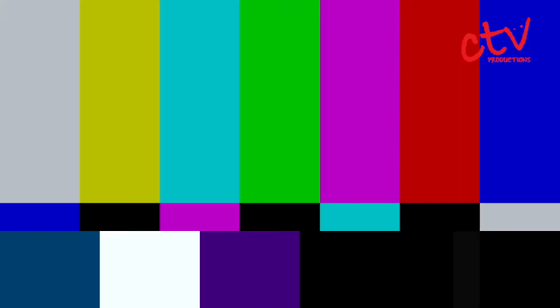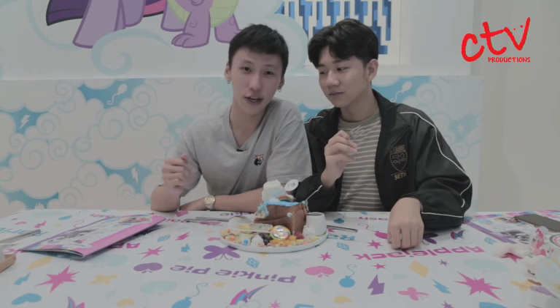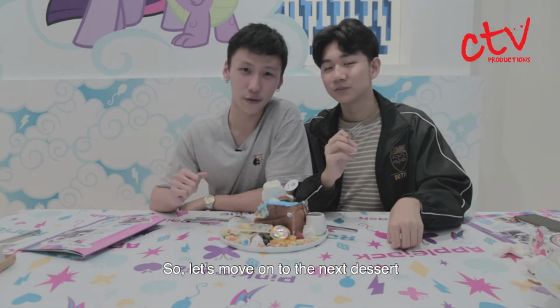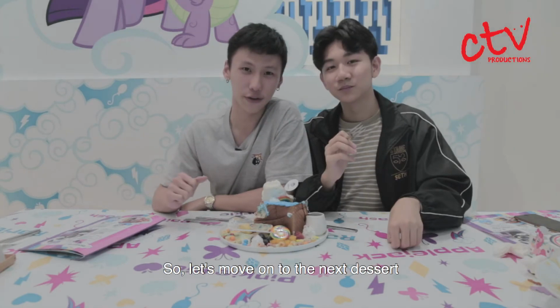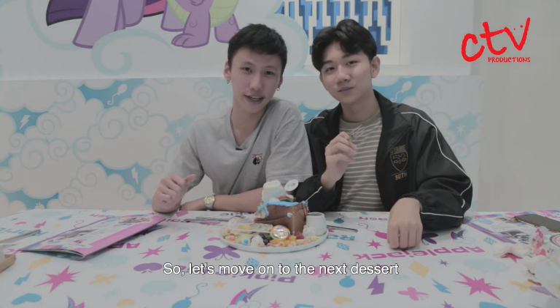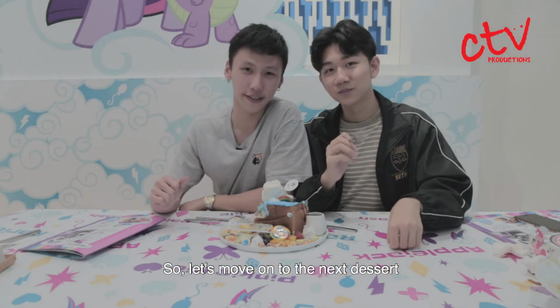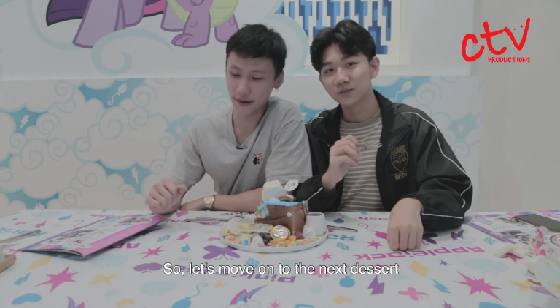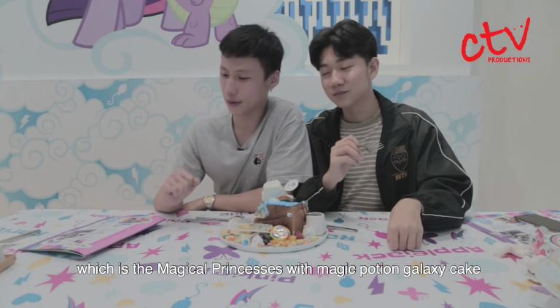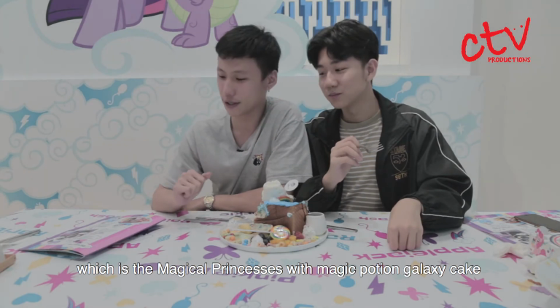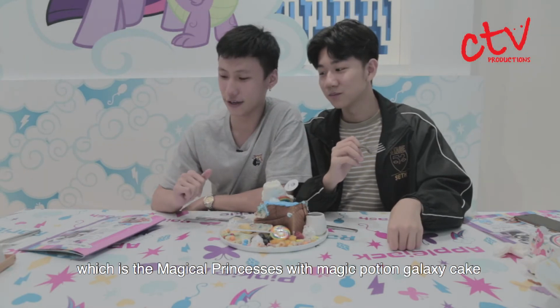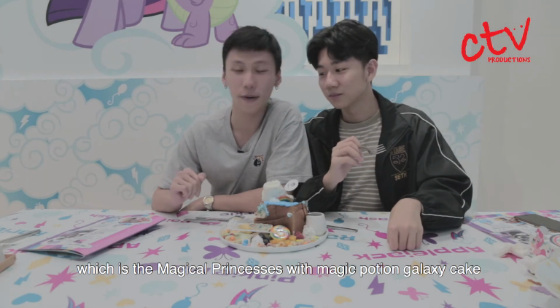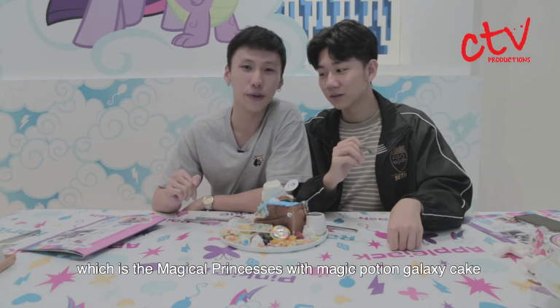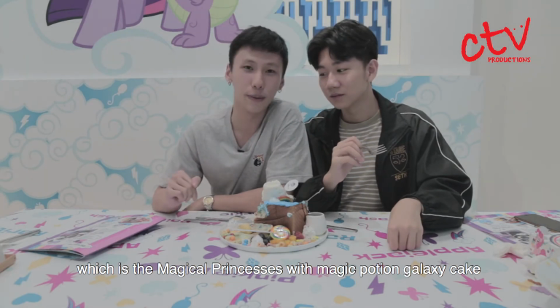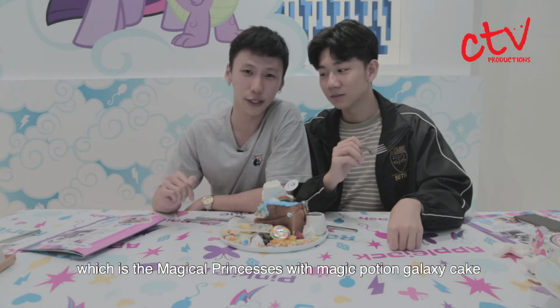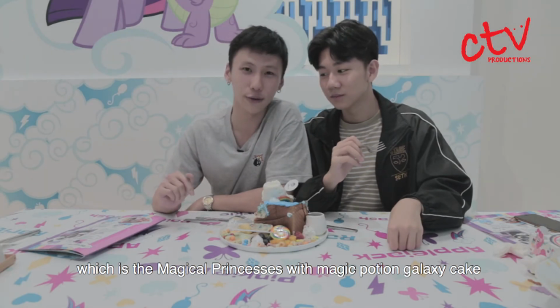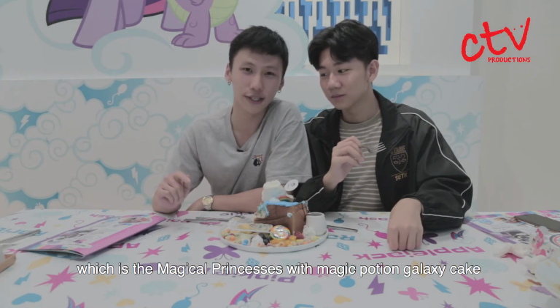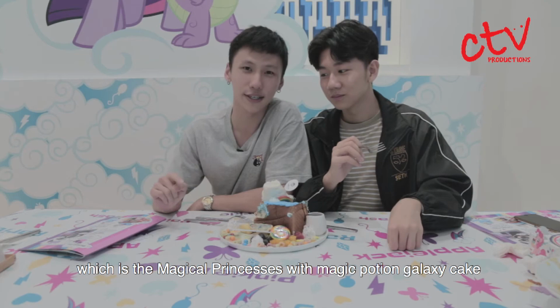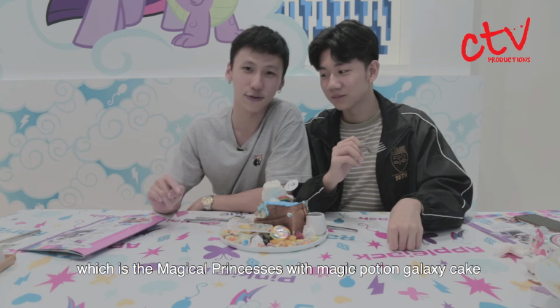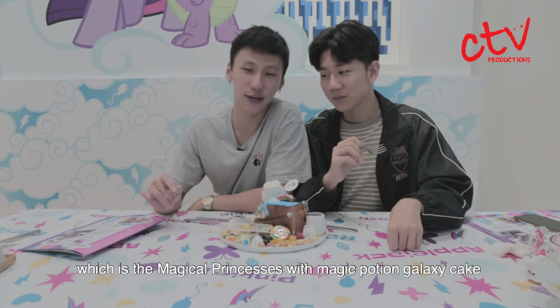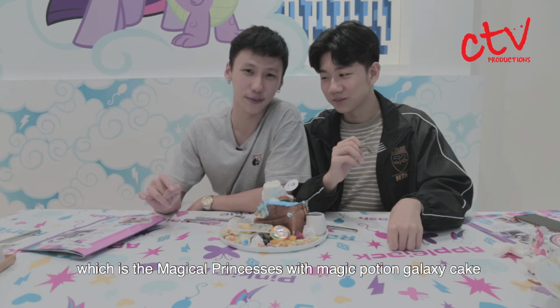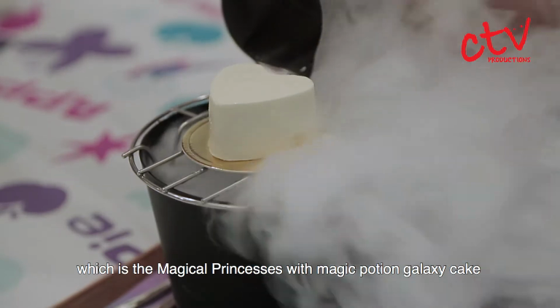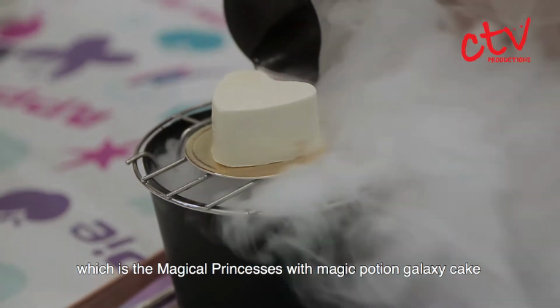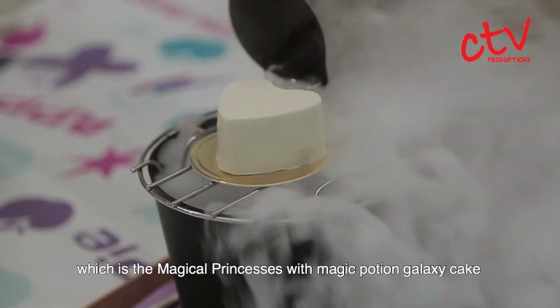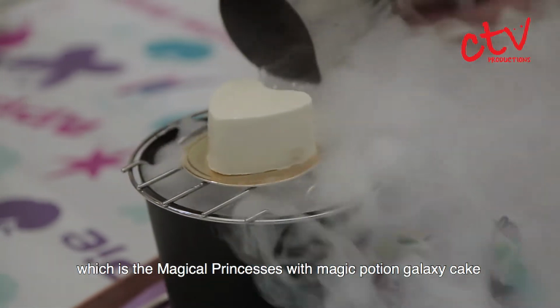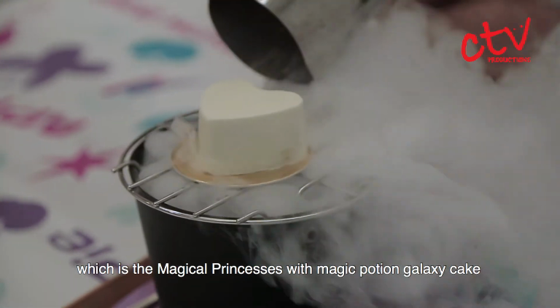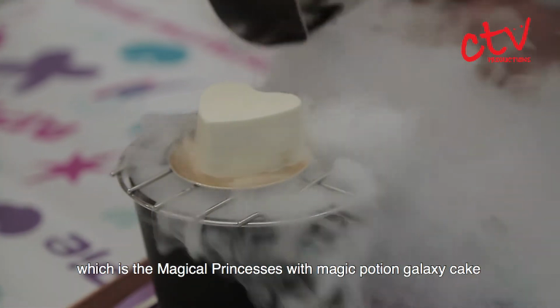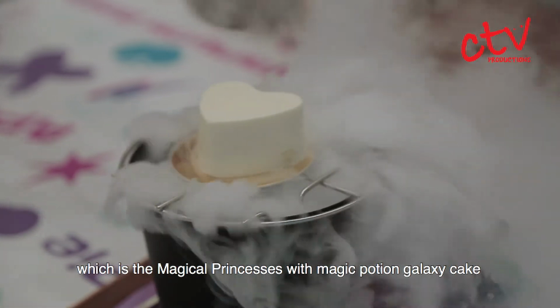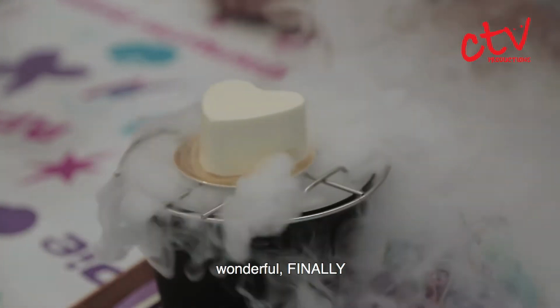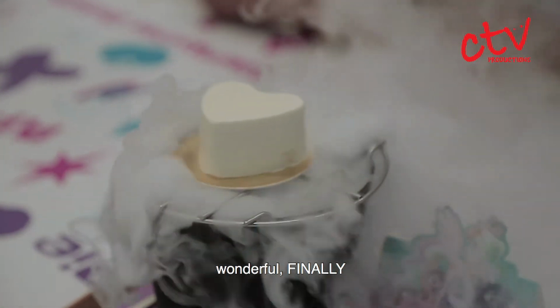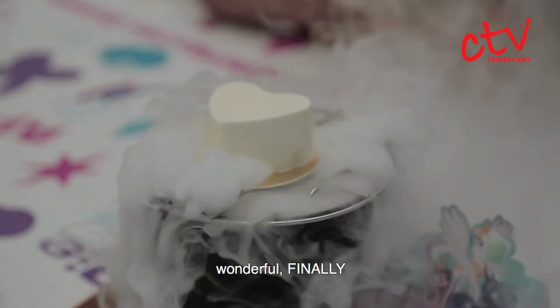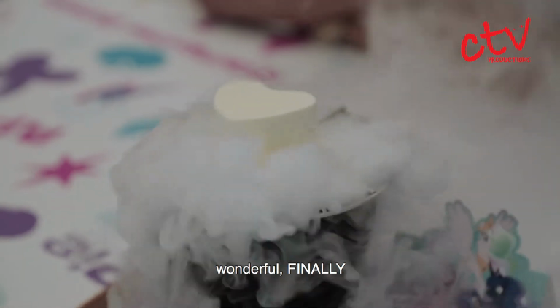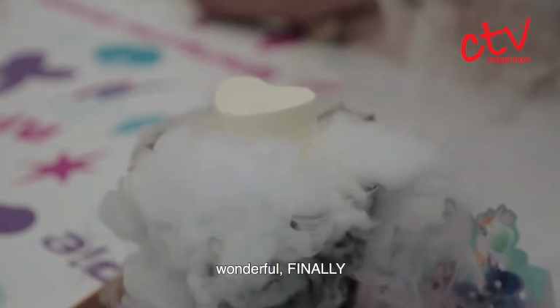So let's move on to the next dessert, which is the Magical Princesses with Magic Potion Galaxy Cake. Wonderful, finally!